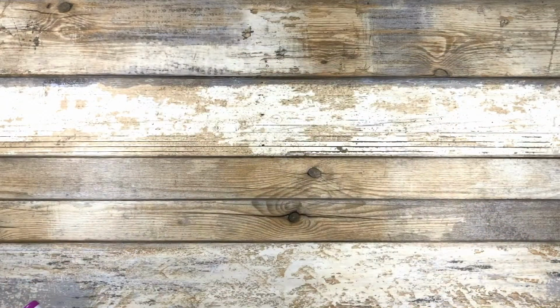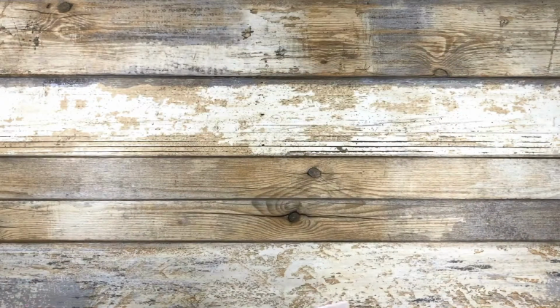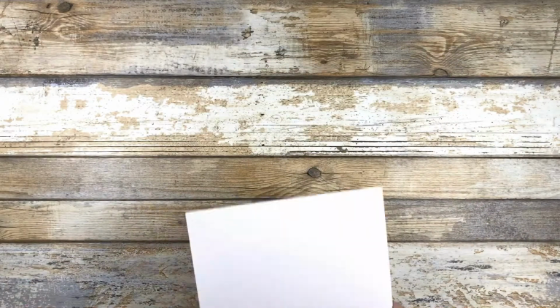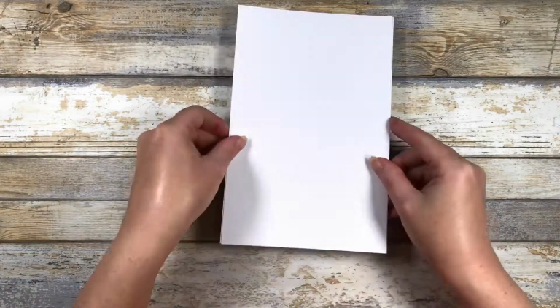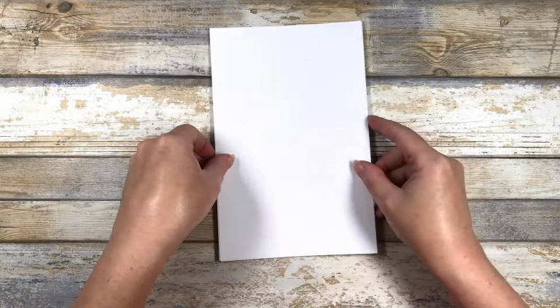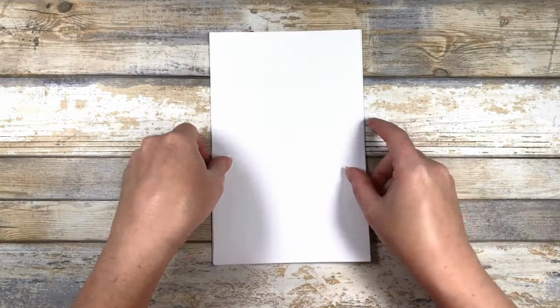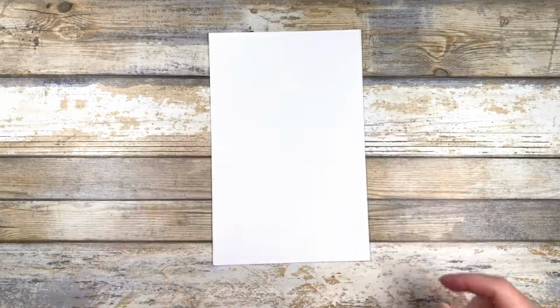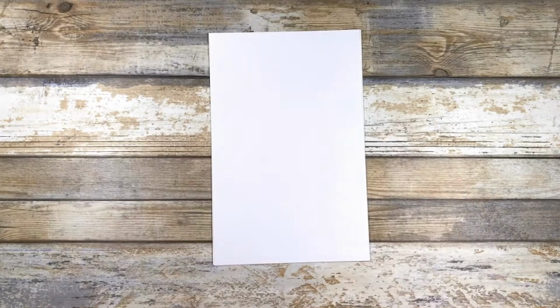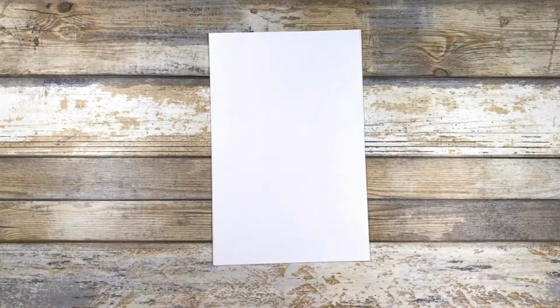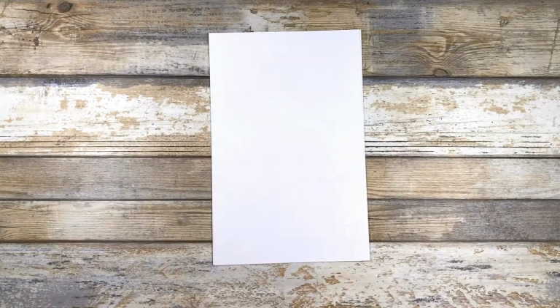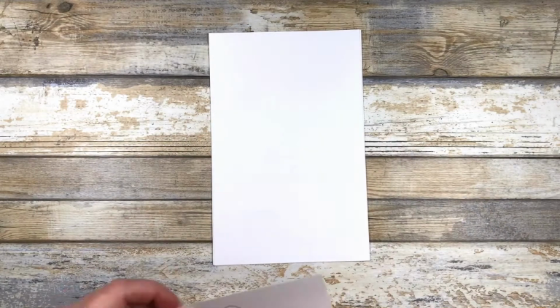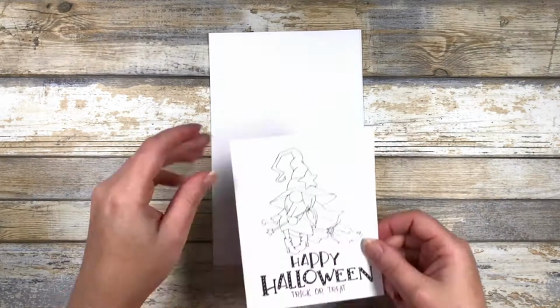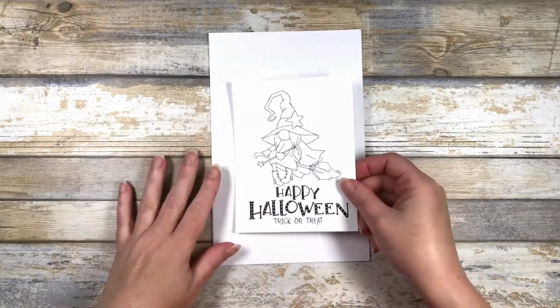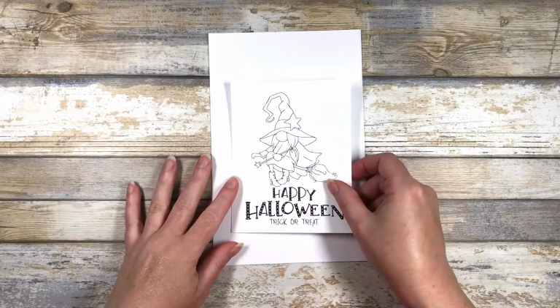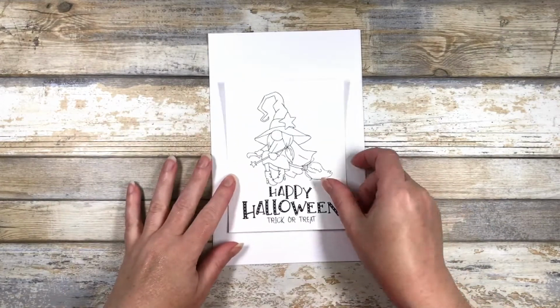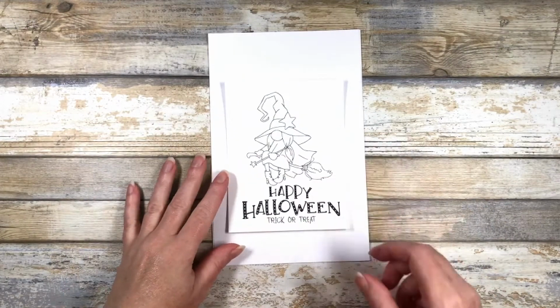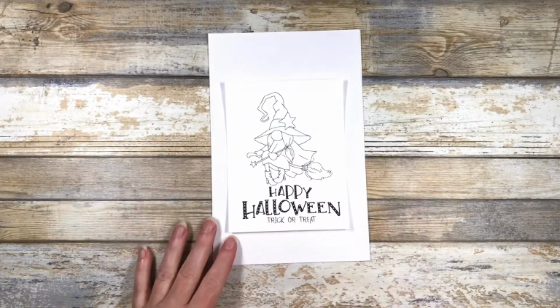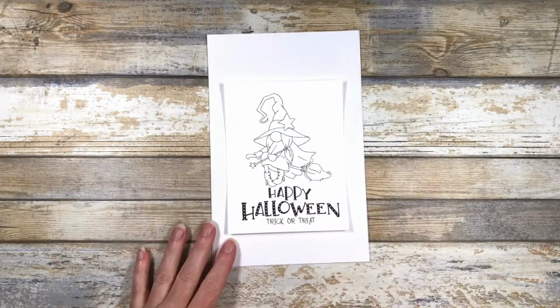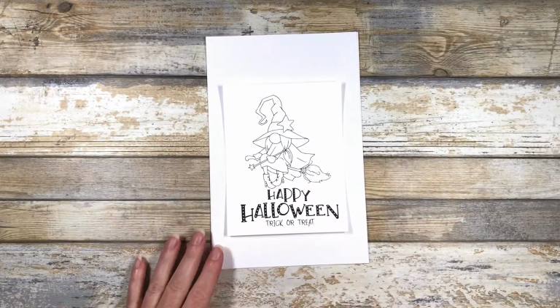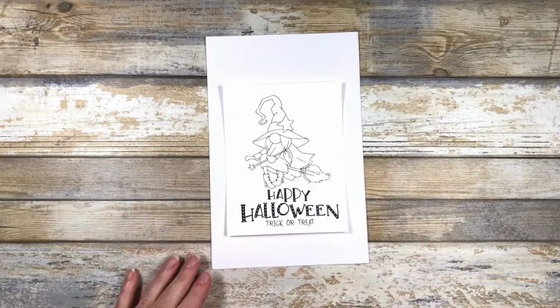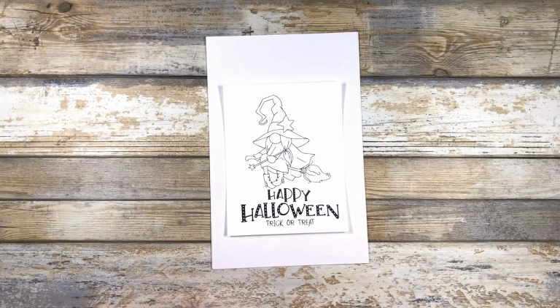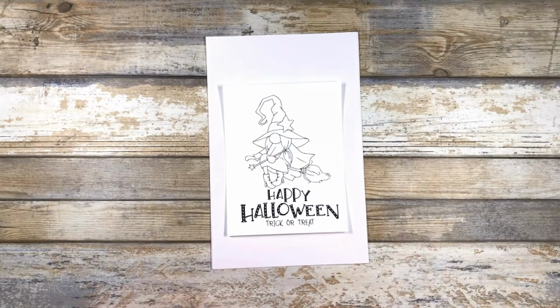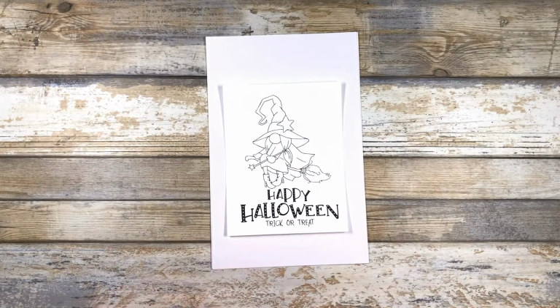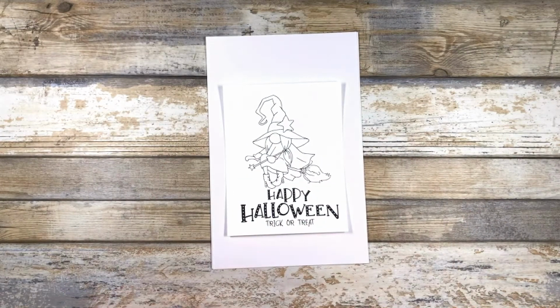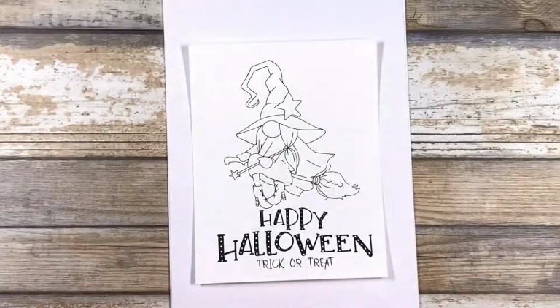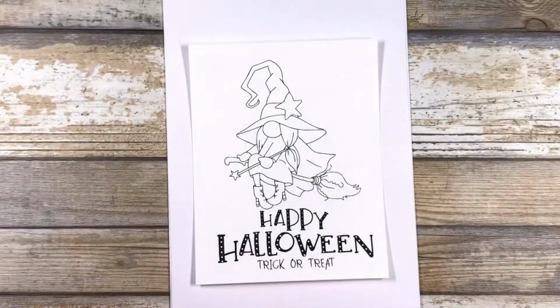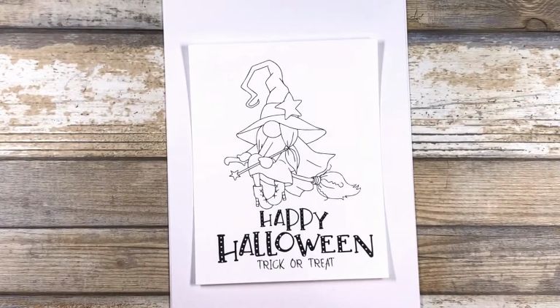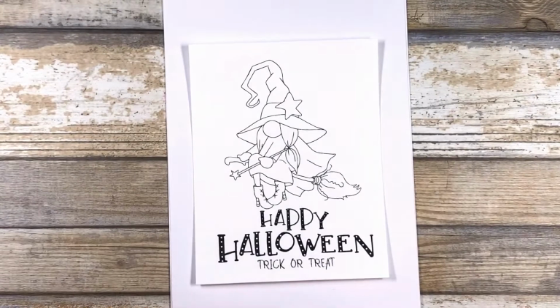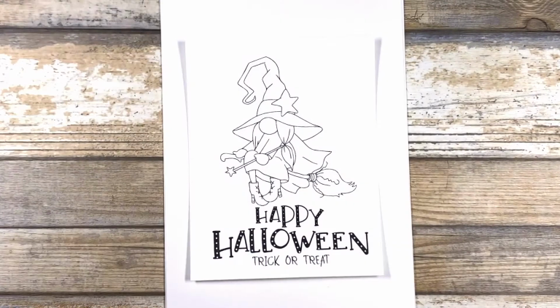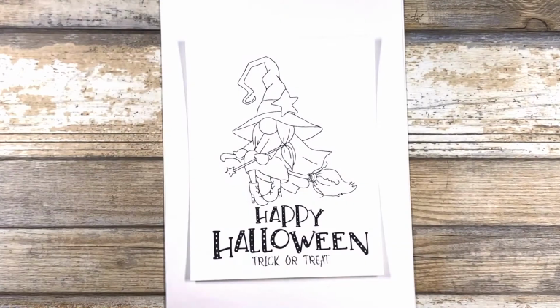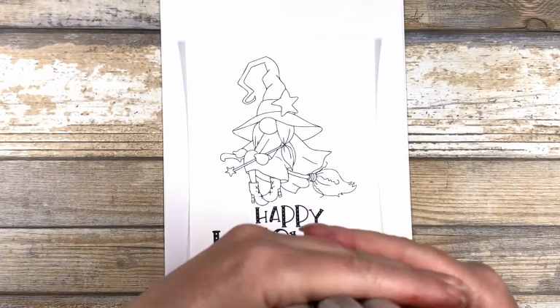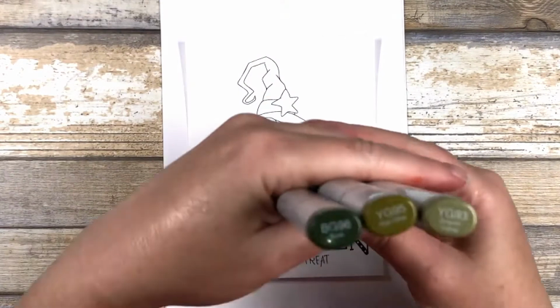I've printed my gnome out on some Neenah Classic Crest Solar White cardstock. I have another piece of paper underneath it just to protect my work surface.